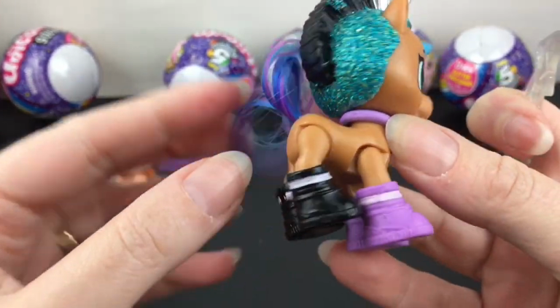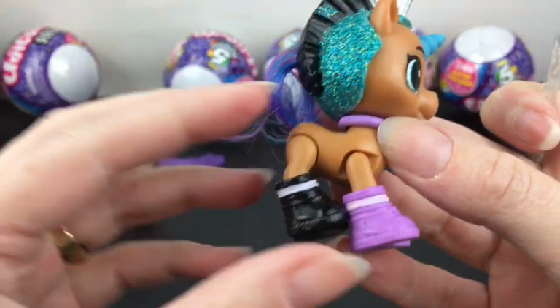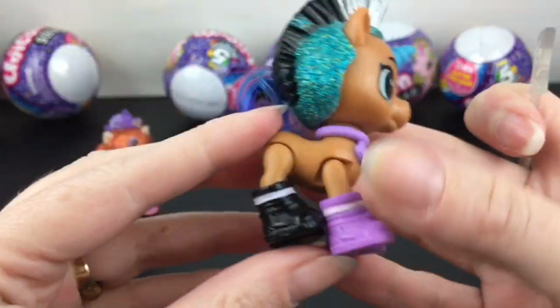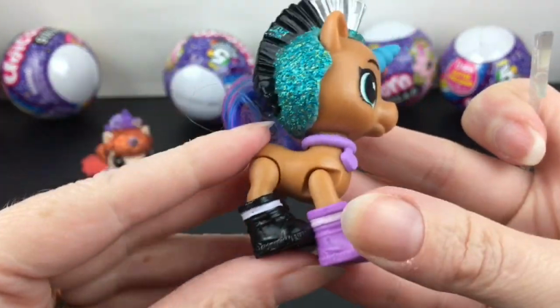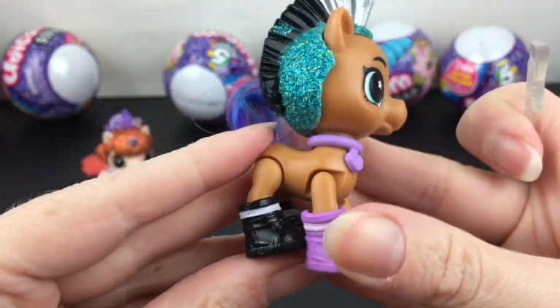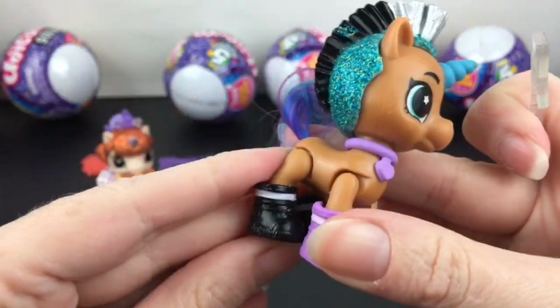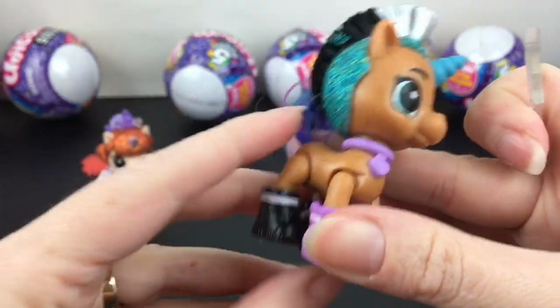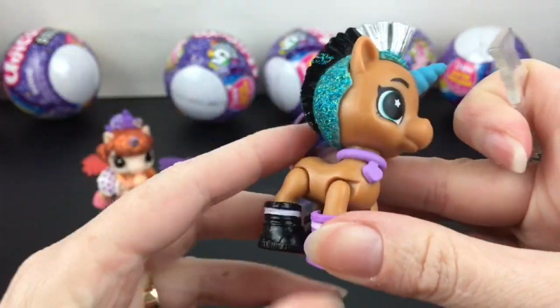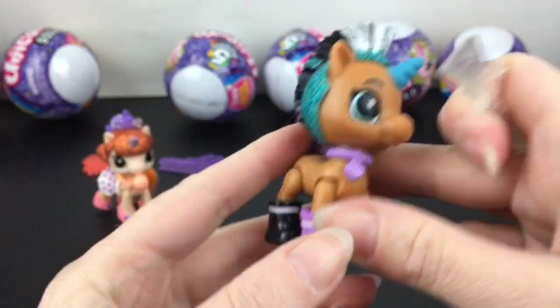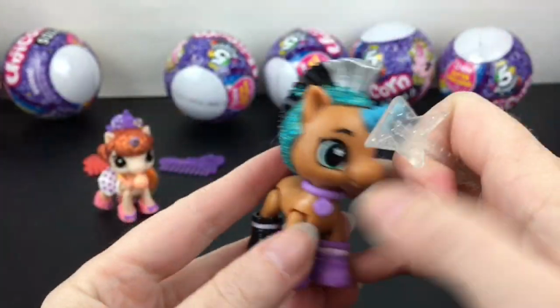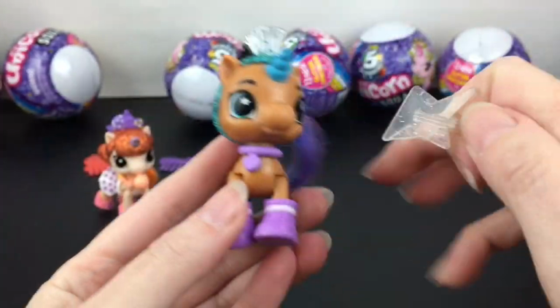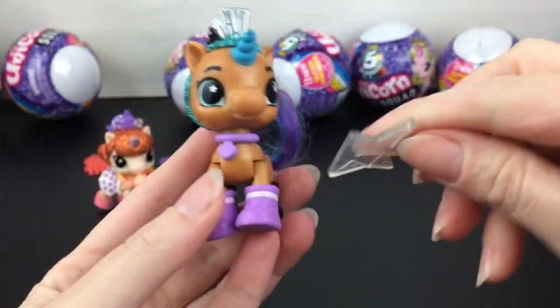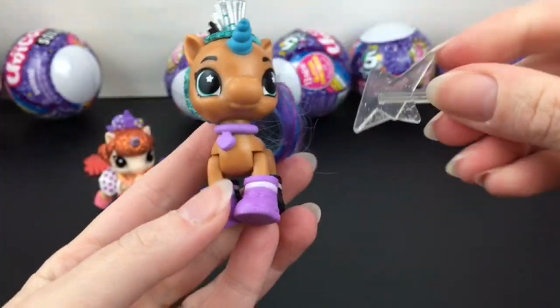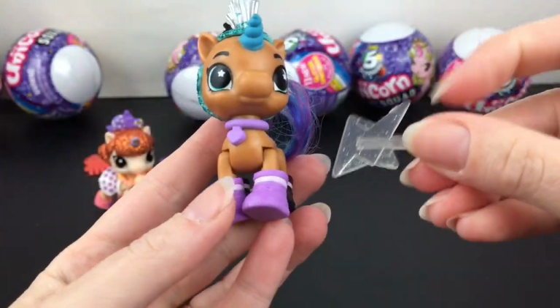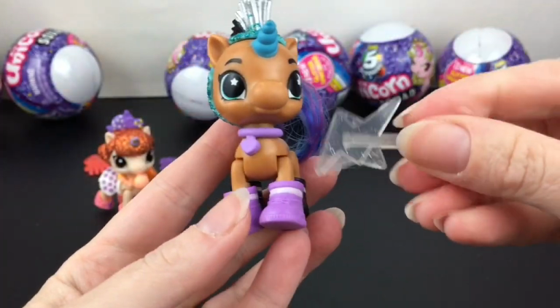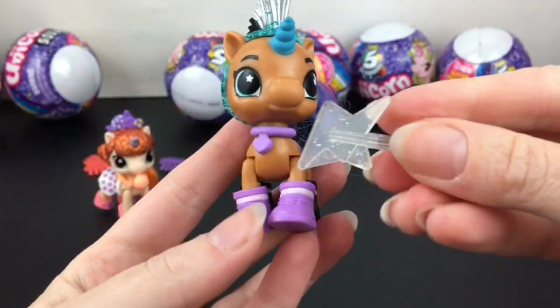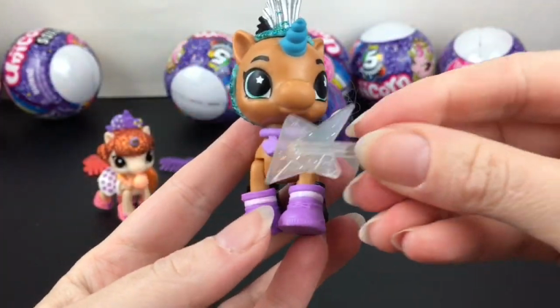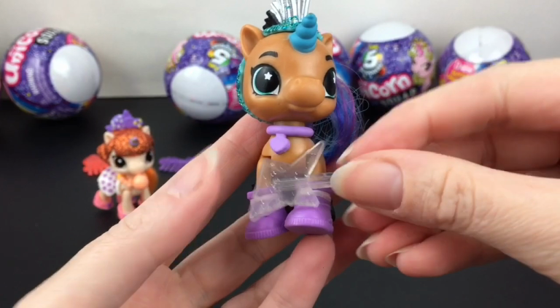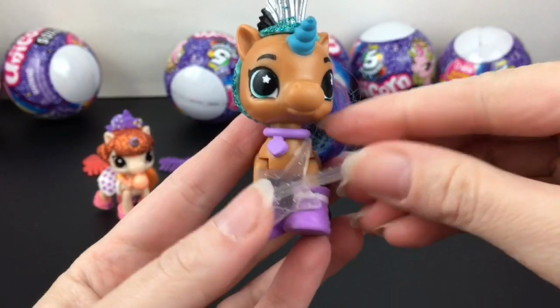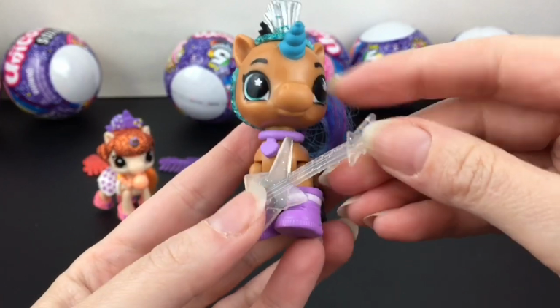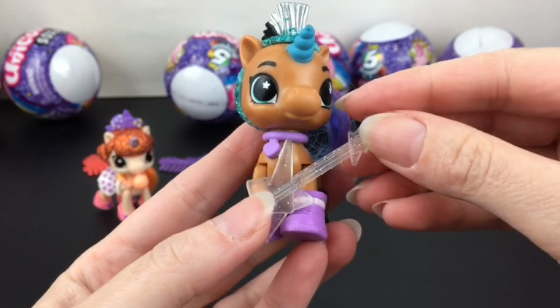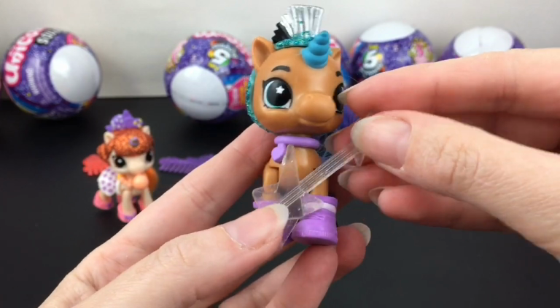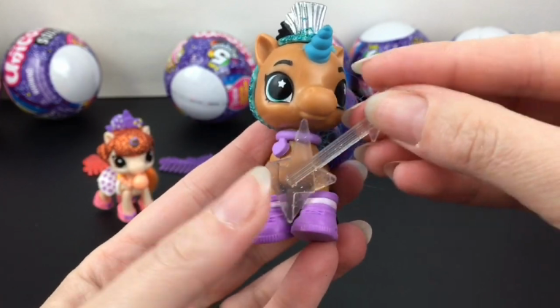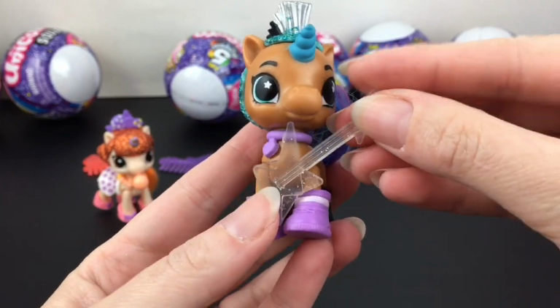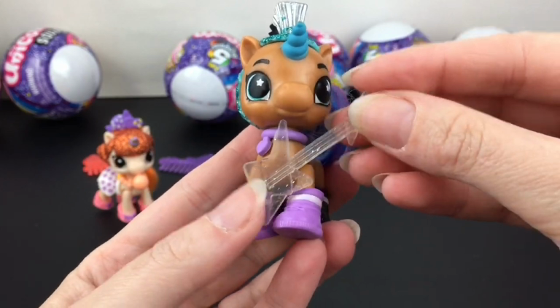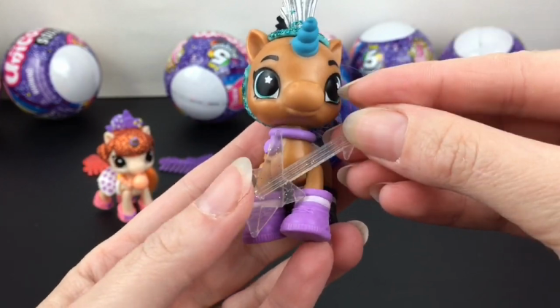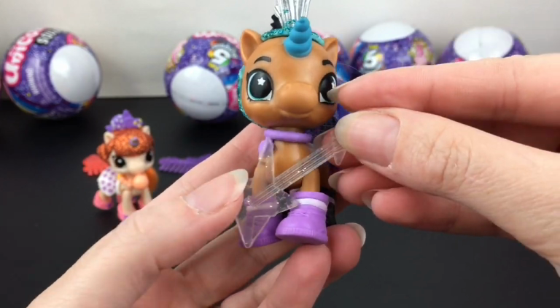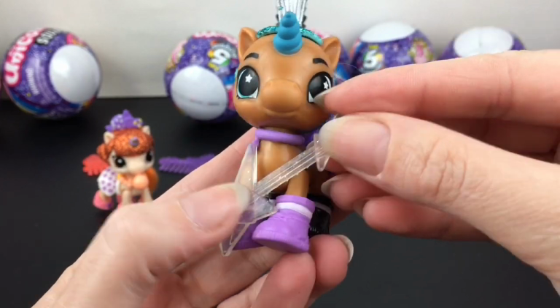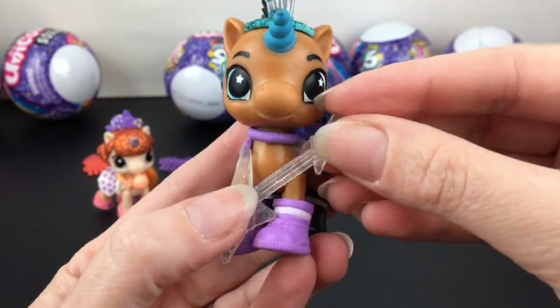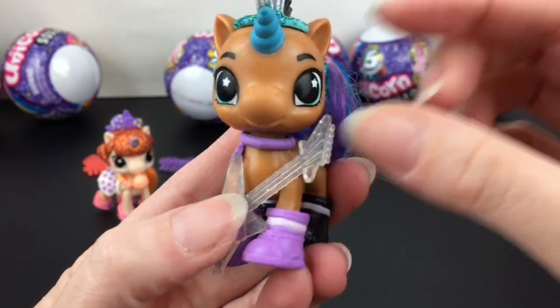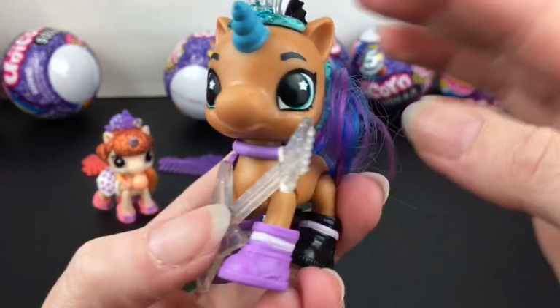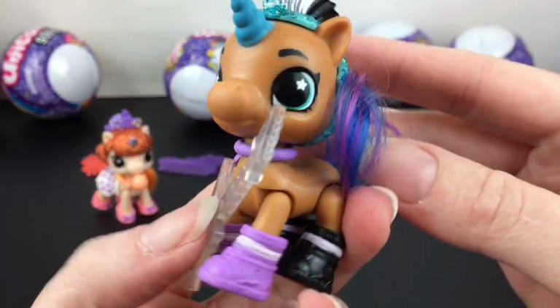Rocky has different colored boots. The guitar doesn't snap into anything but you can kind of prop her up with it — really cute!